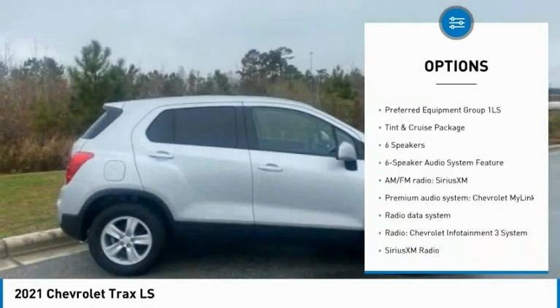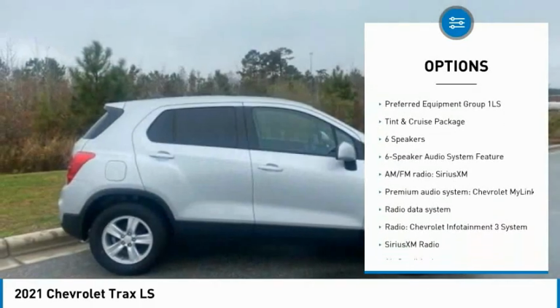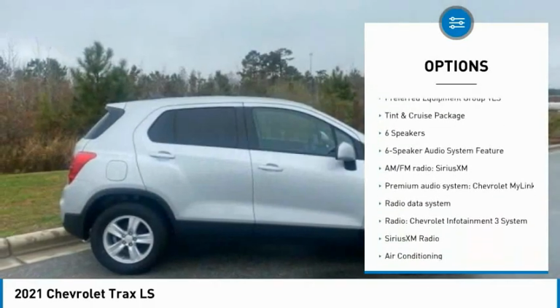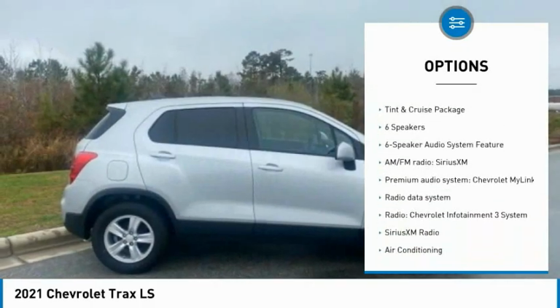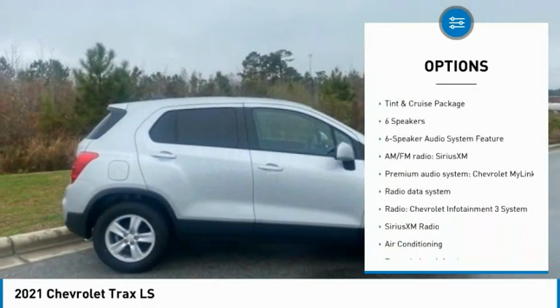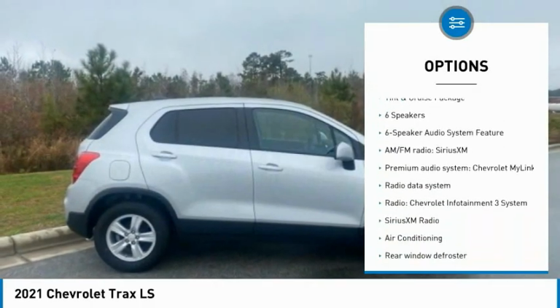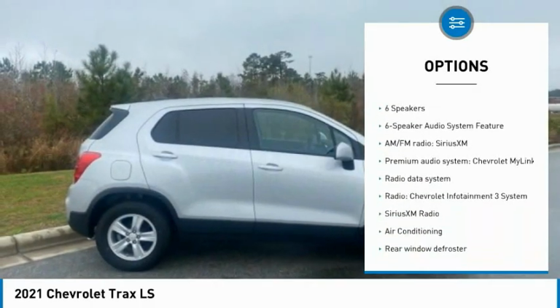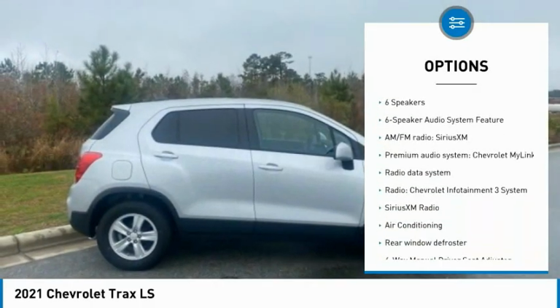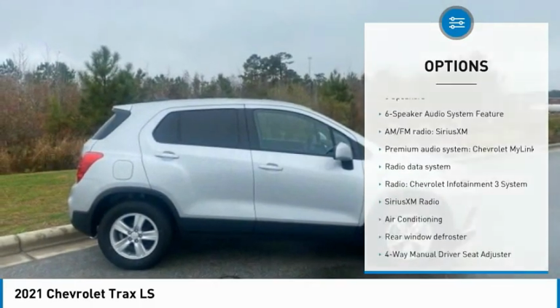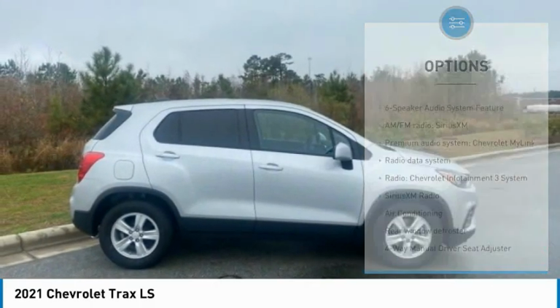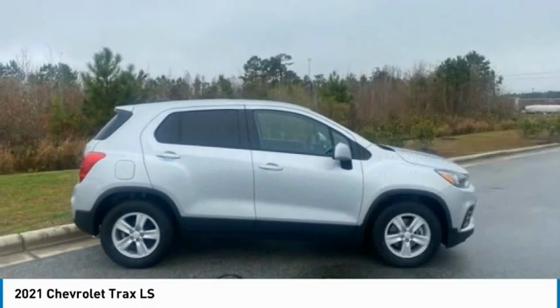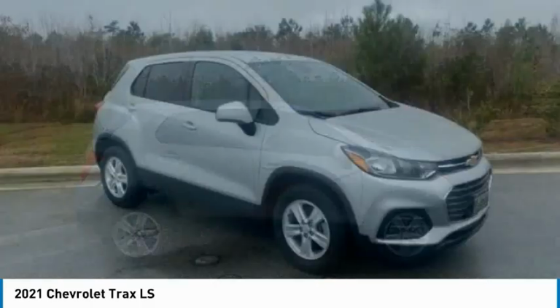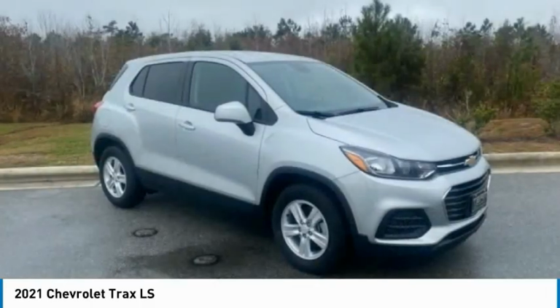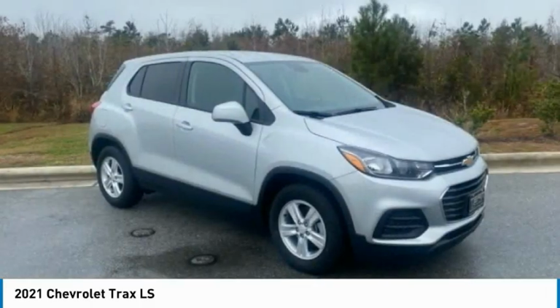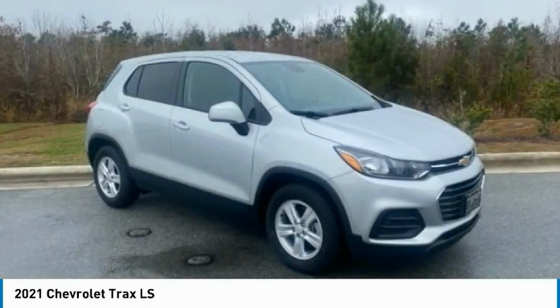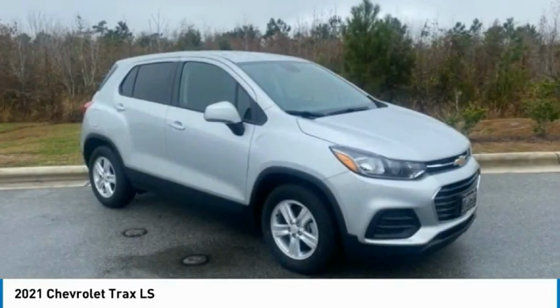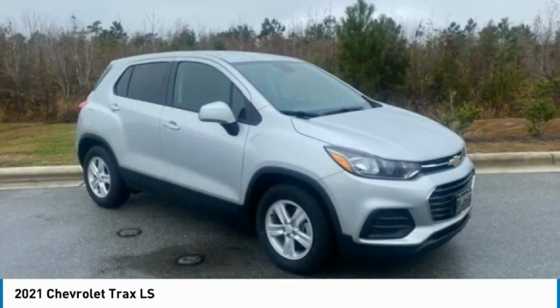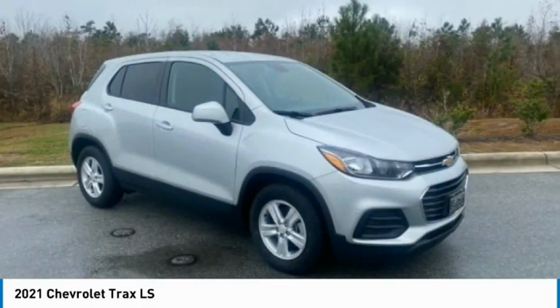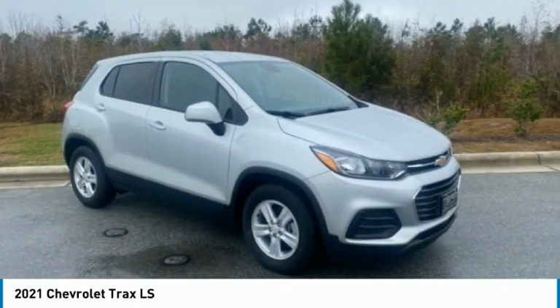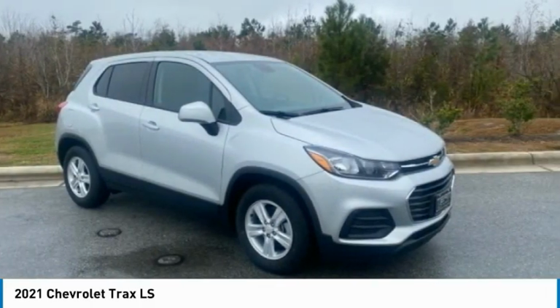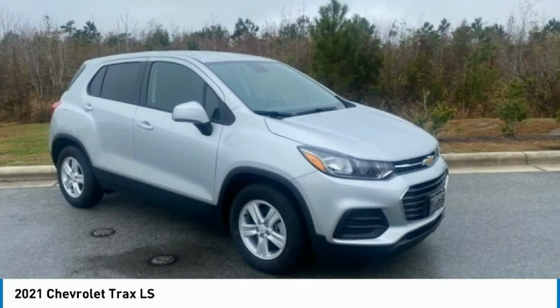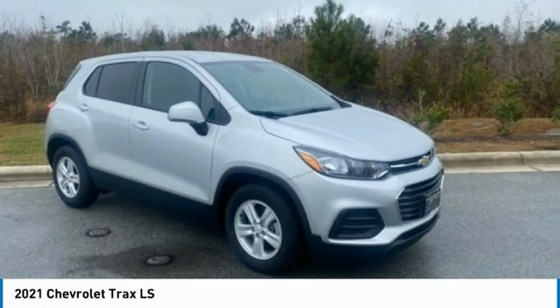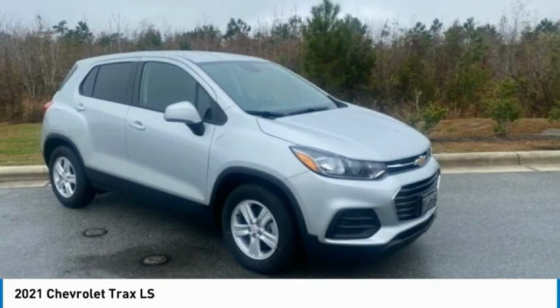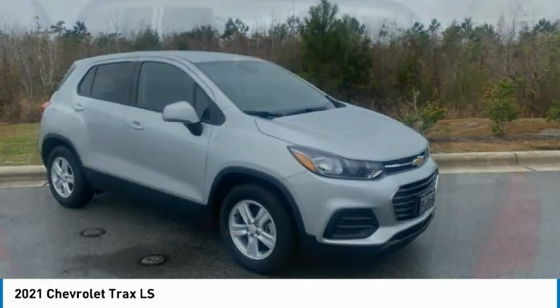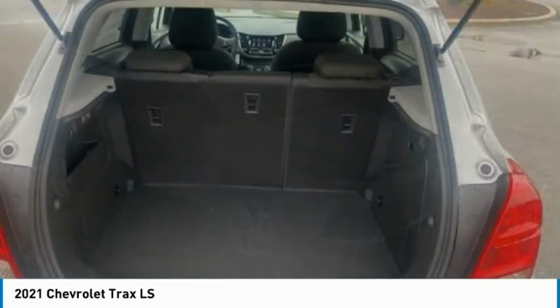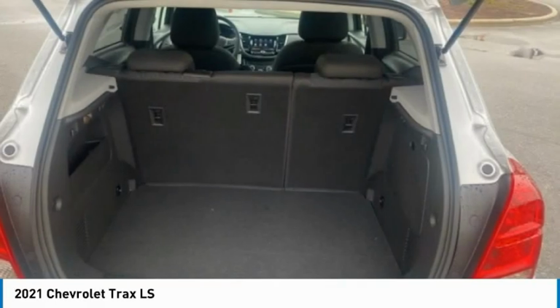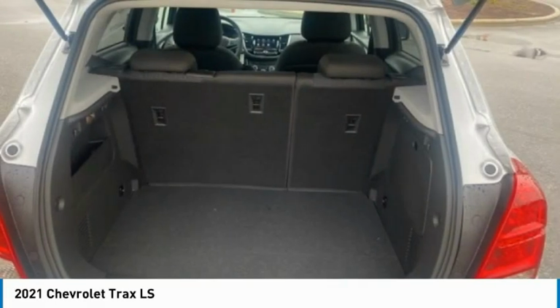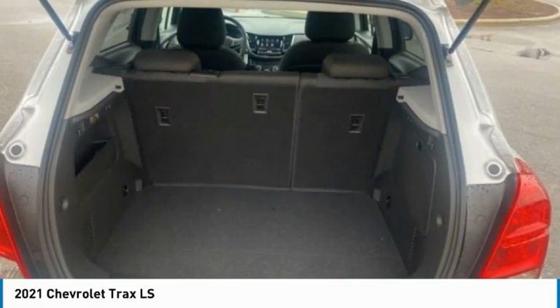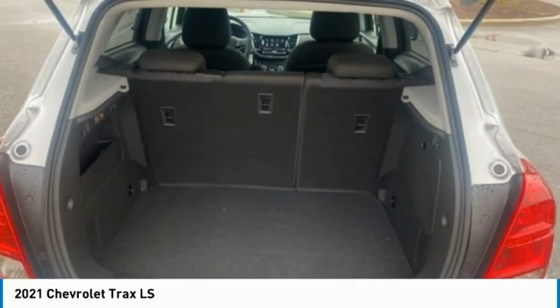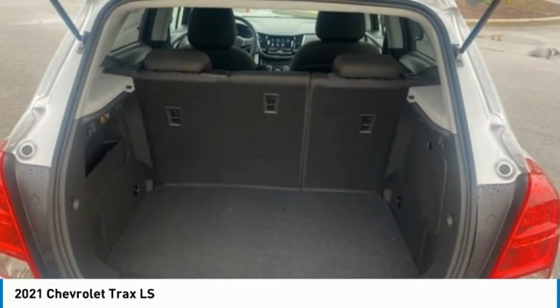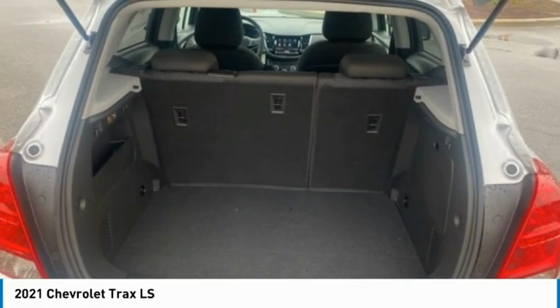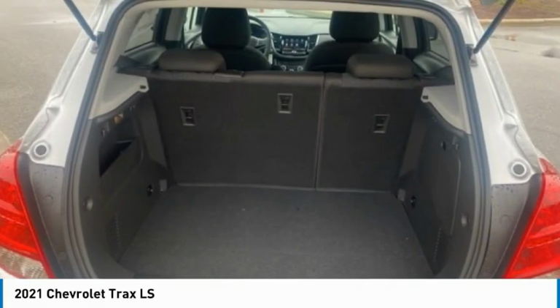Front license plate bracket, front wheel independent suspension, rear window defroster, rear window wiper, and security system.